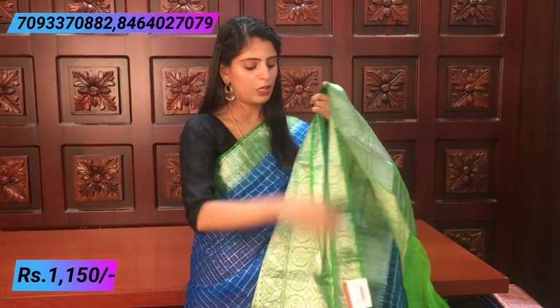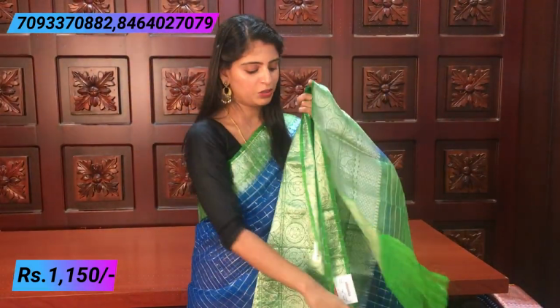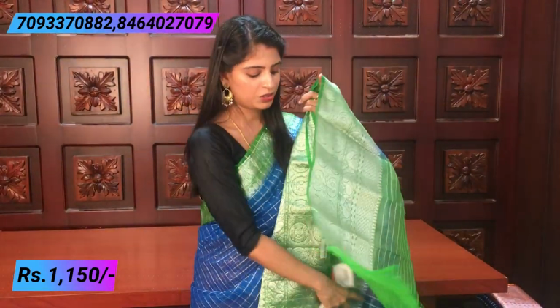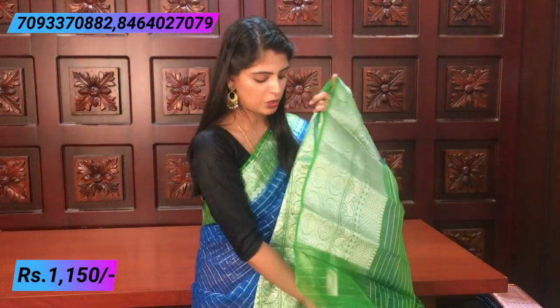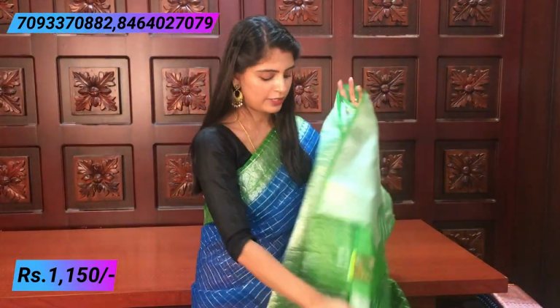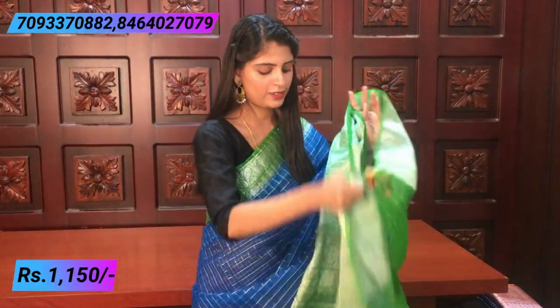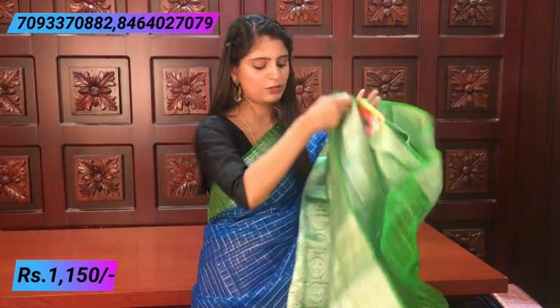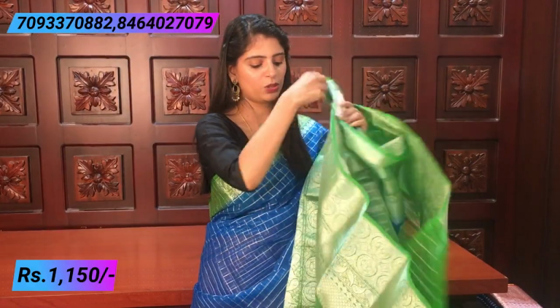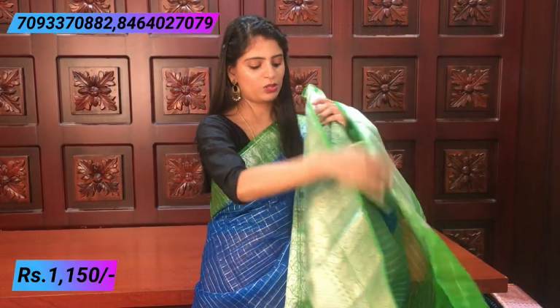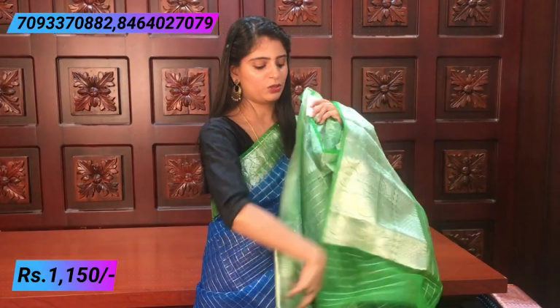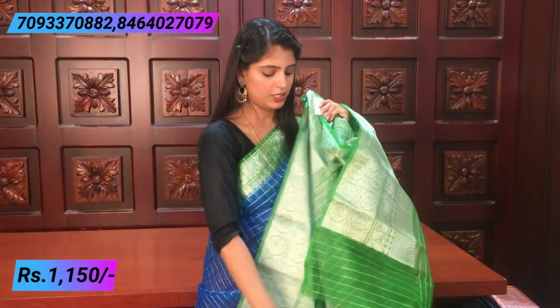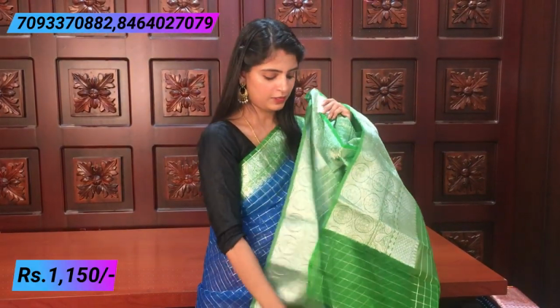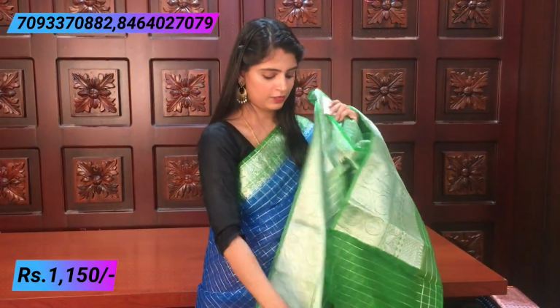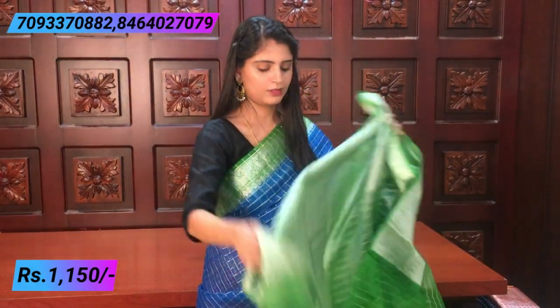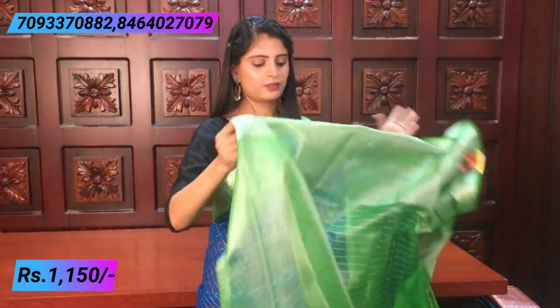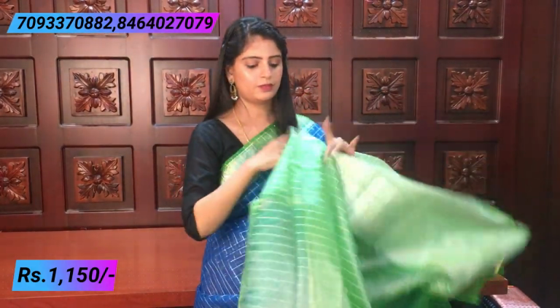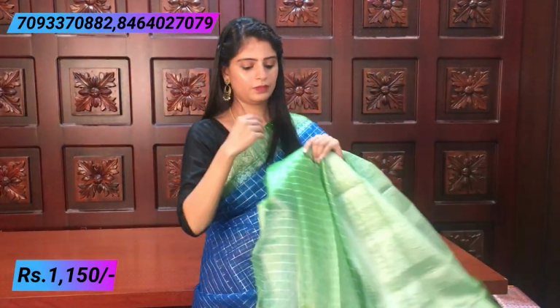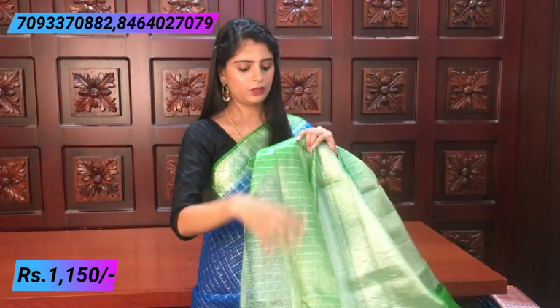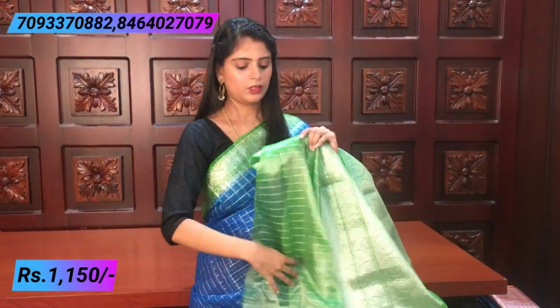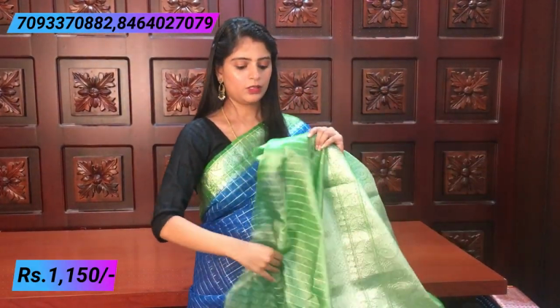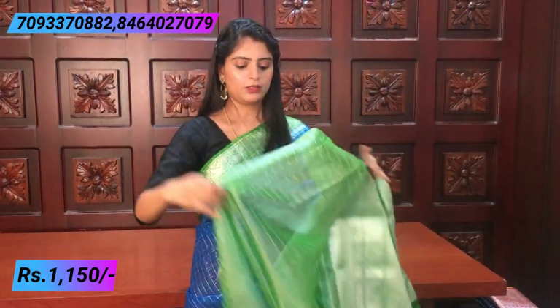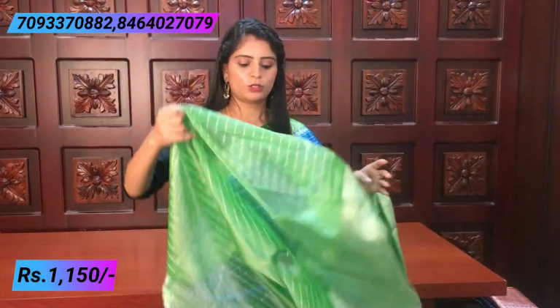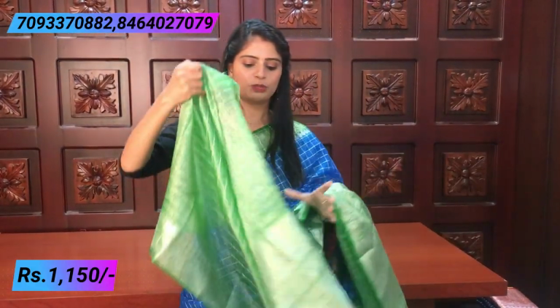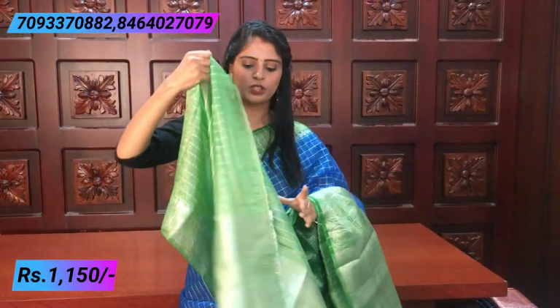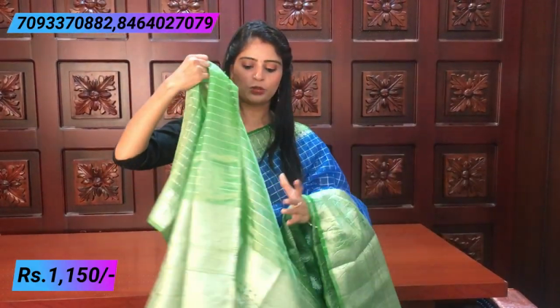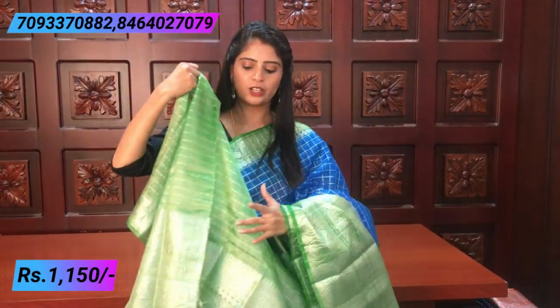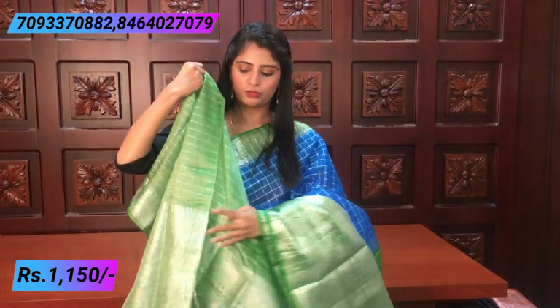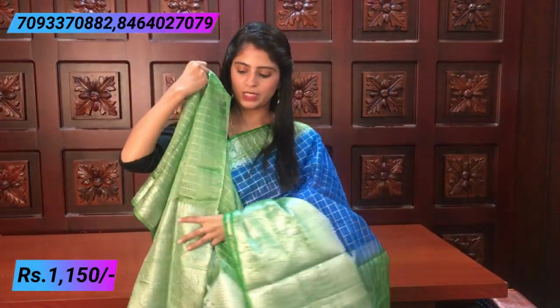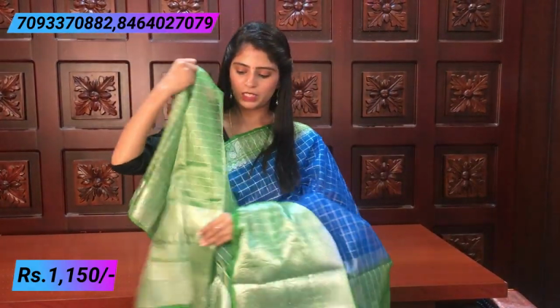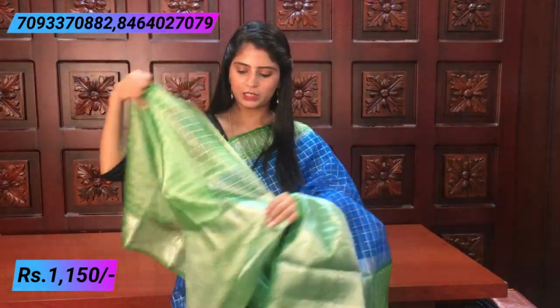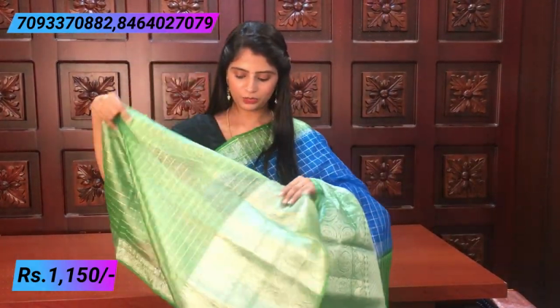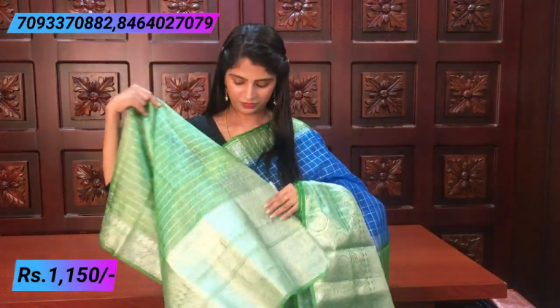The blouse is a contrast blouse in a tissue-kind of material.